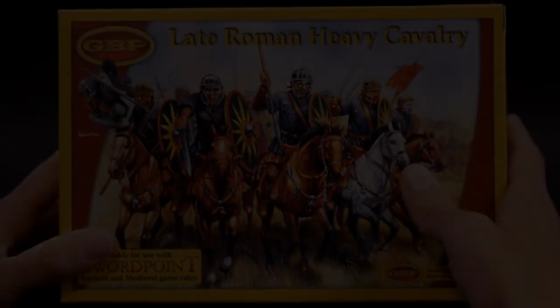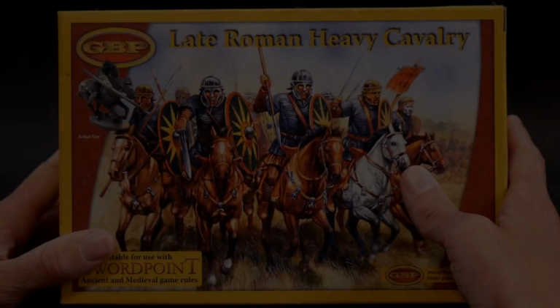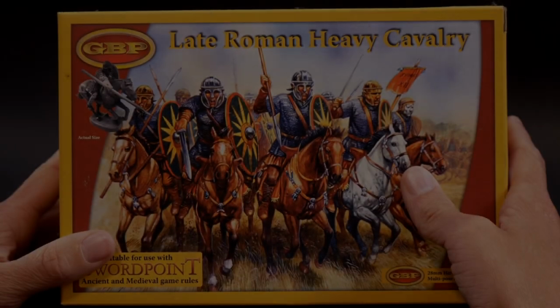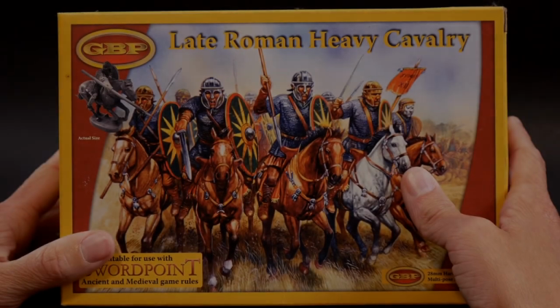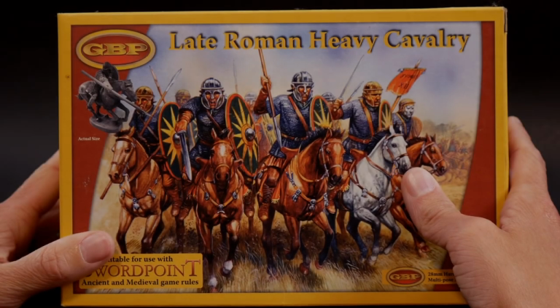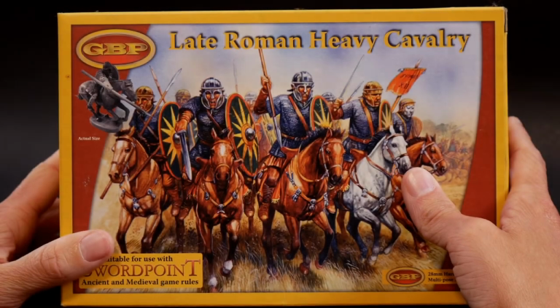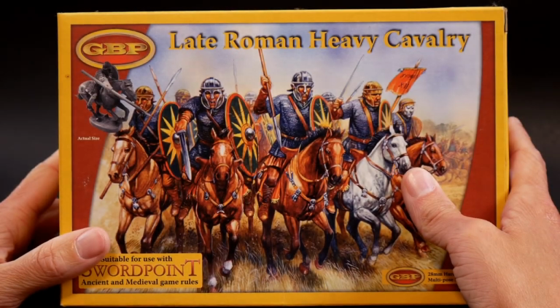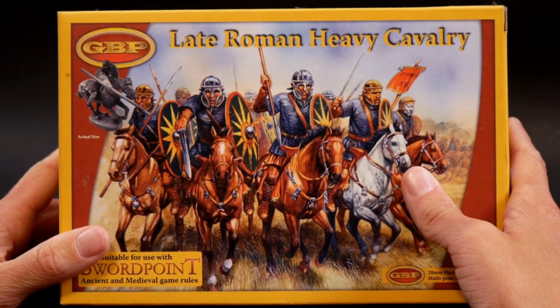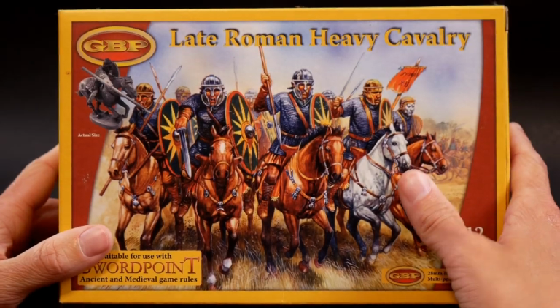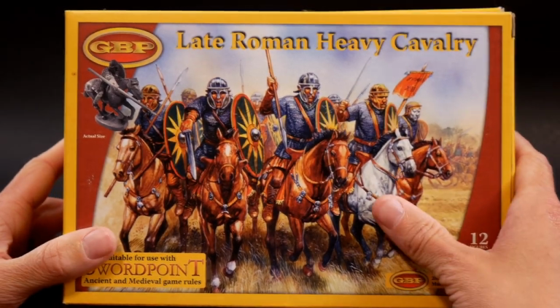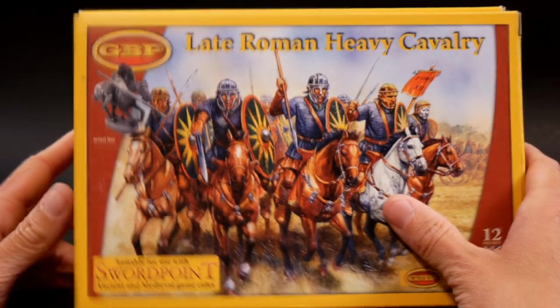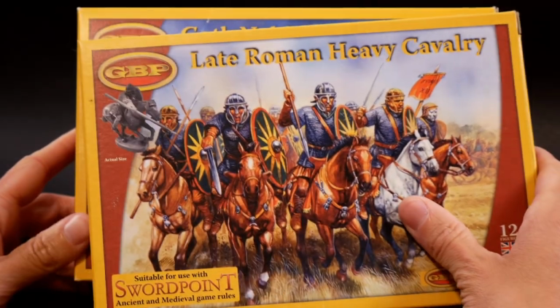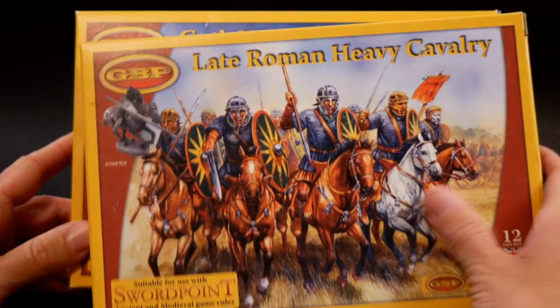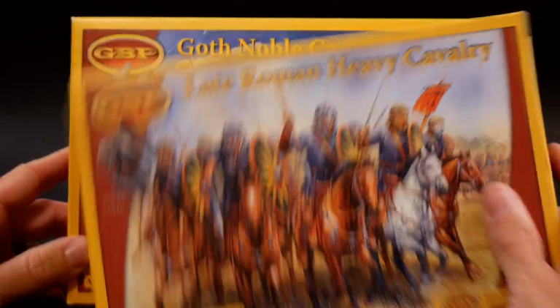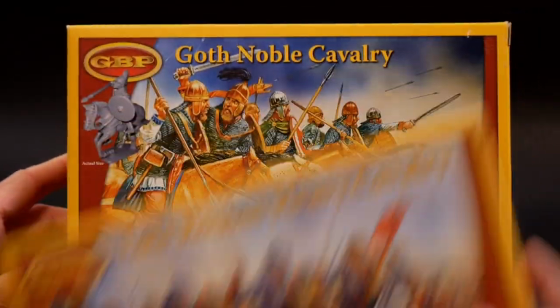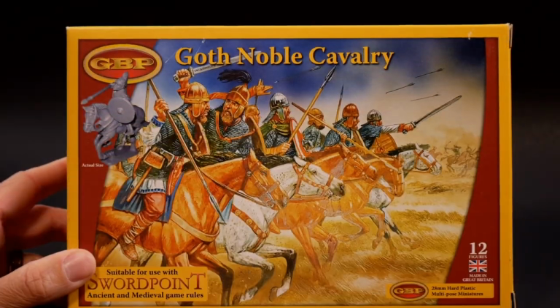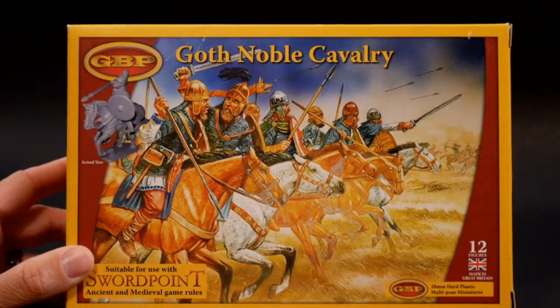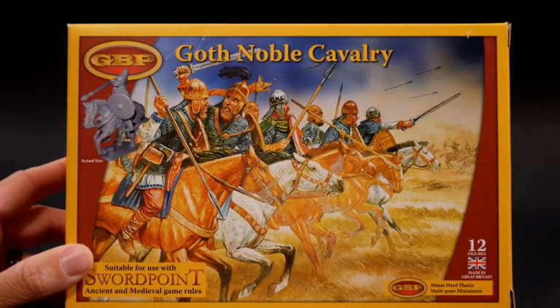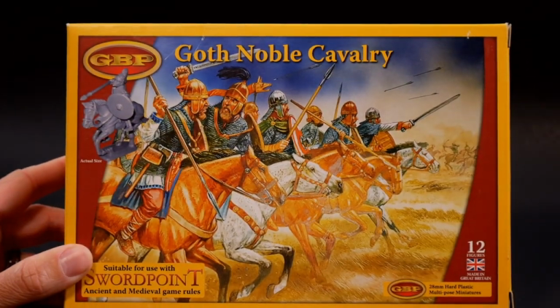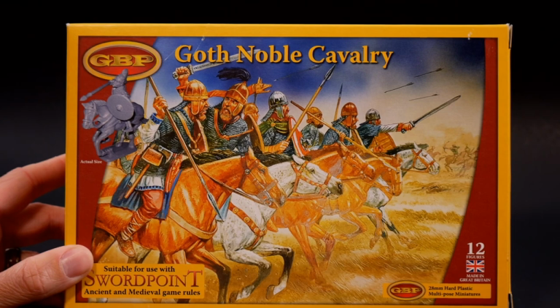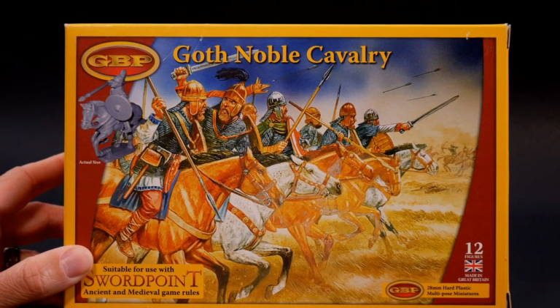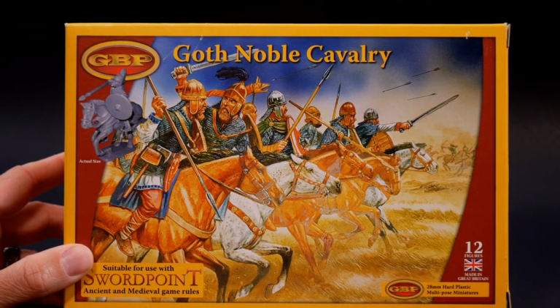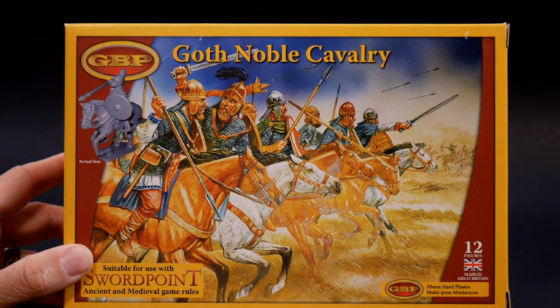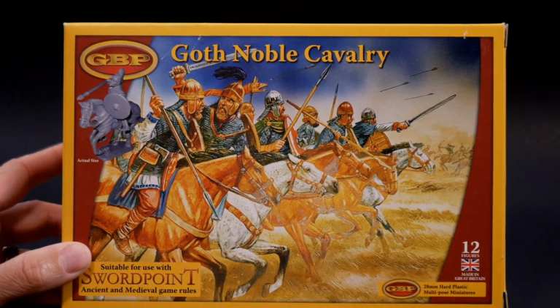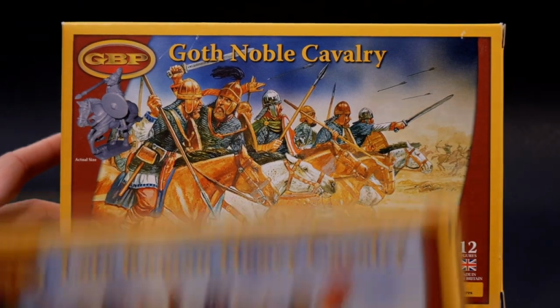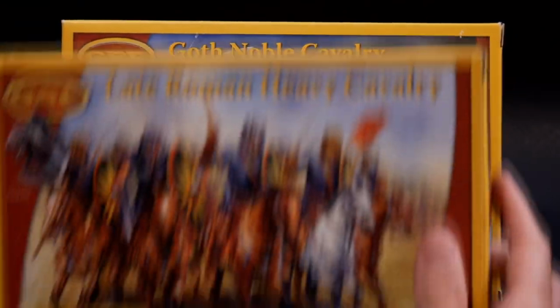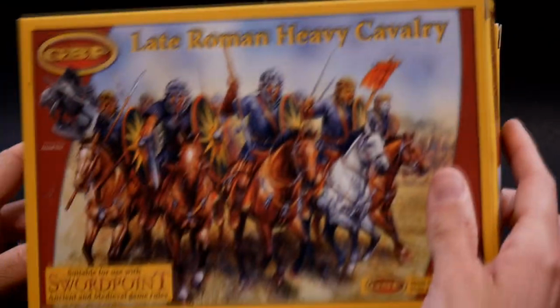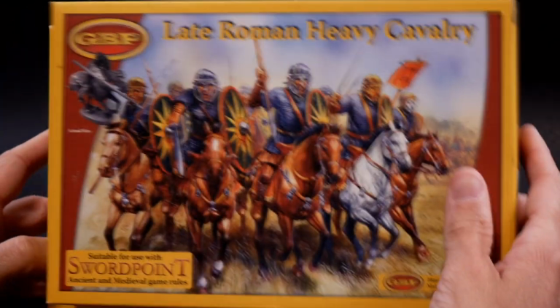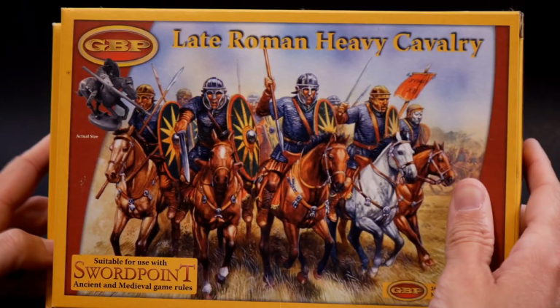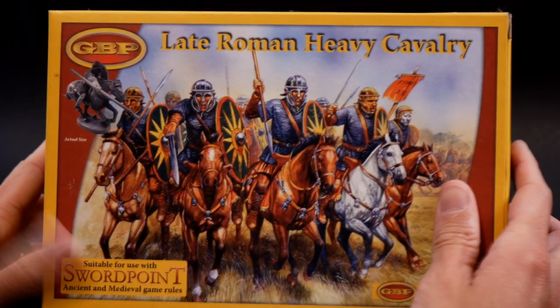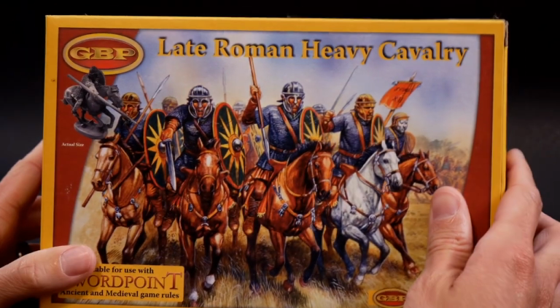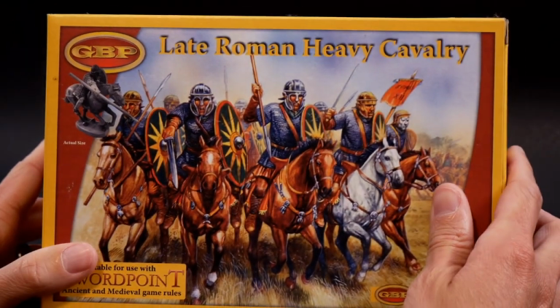Greetings Warlords, Raj here taking a look at a couple Gripping Beast box sets: Goth Noble Cavalry and Late Roman Heavy Cavalry.